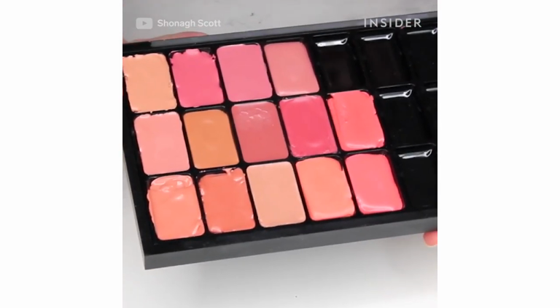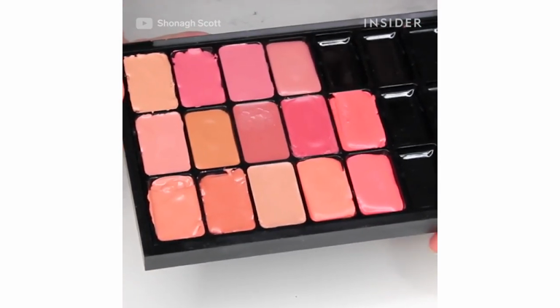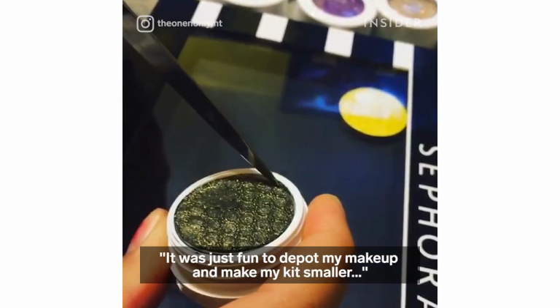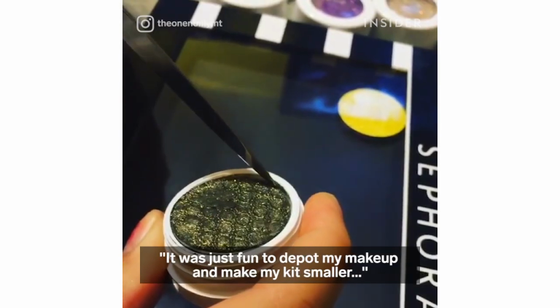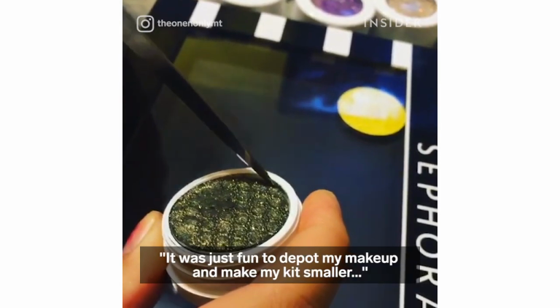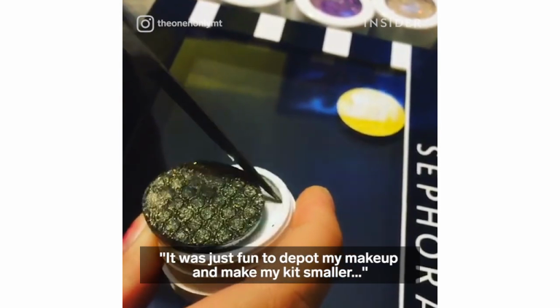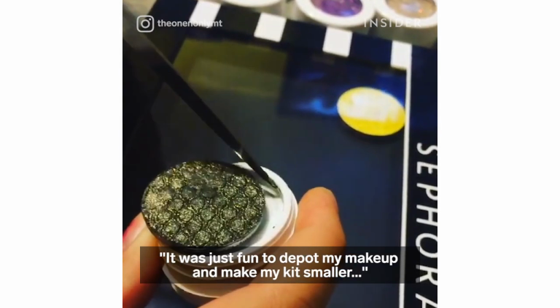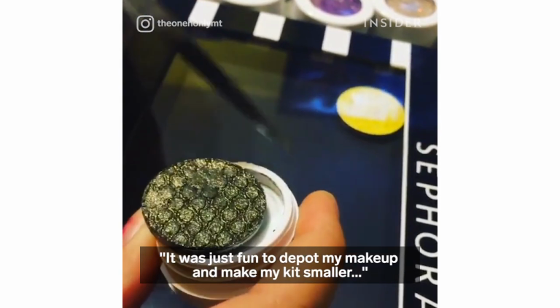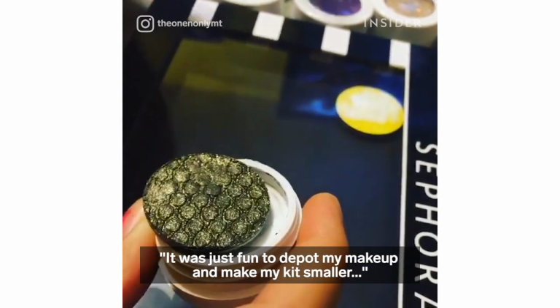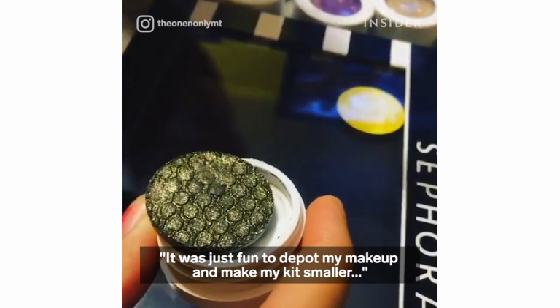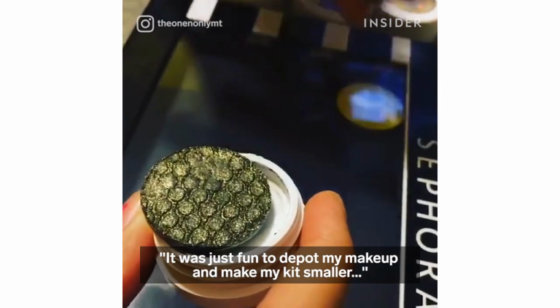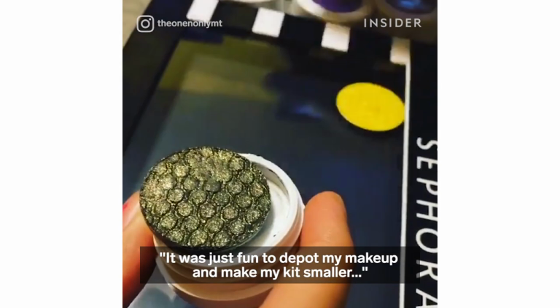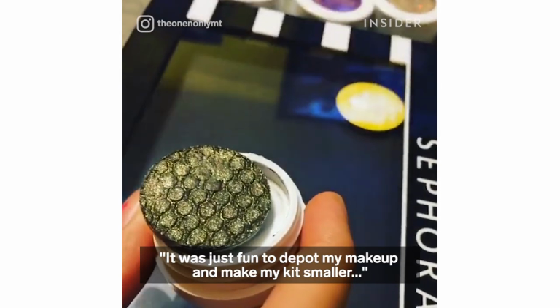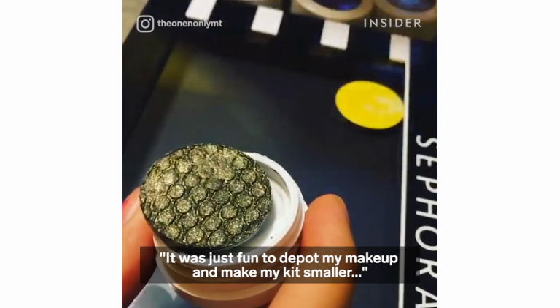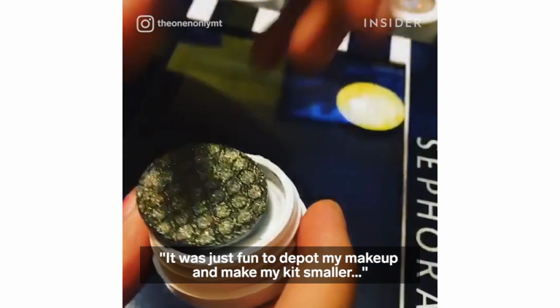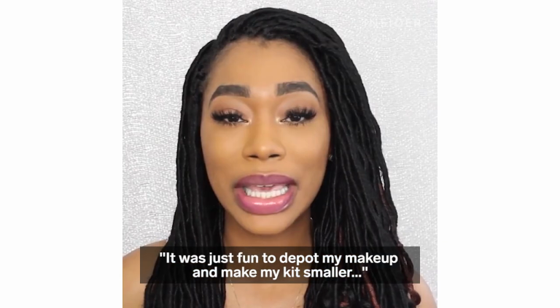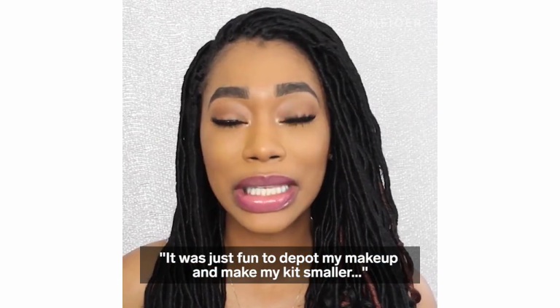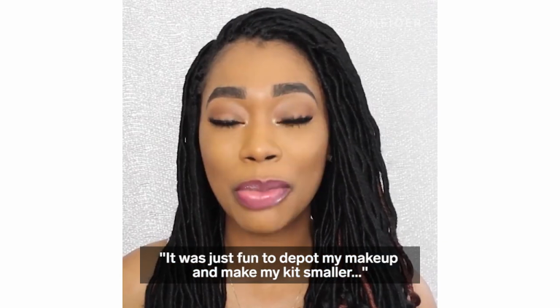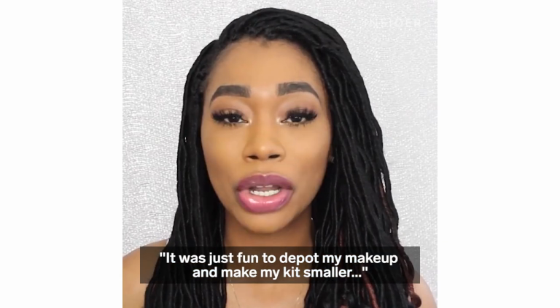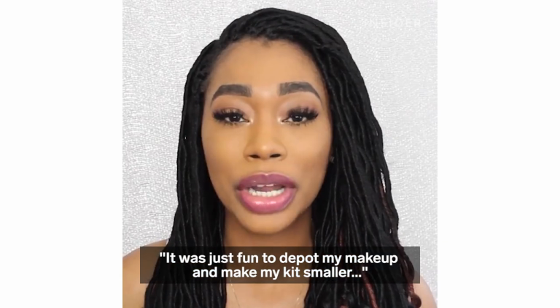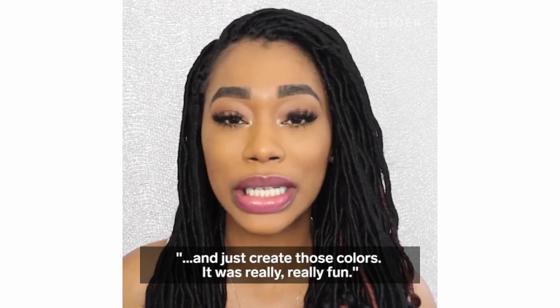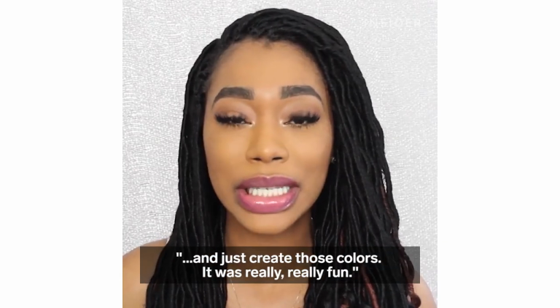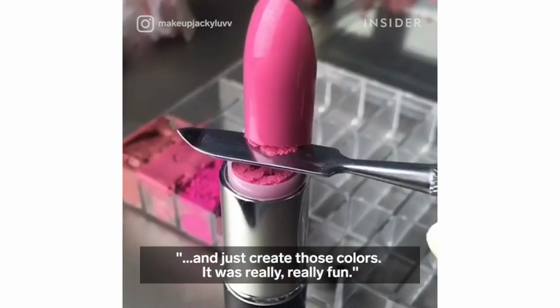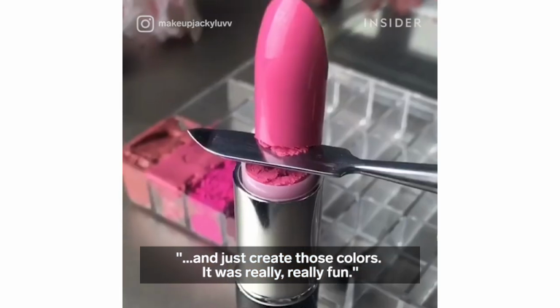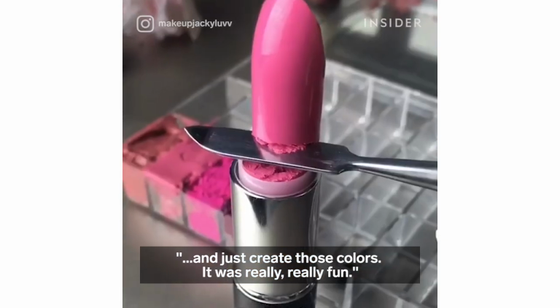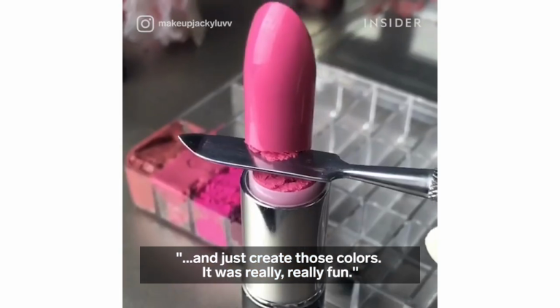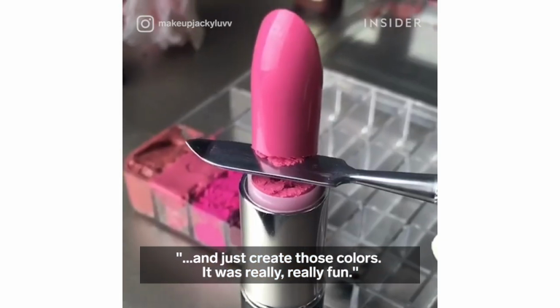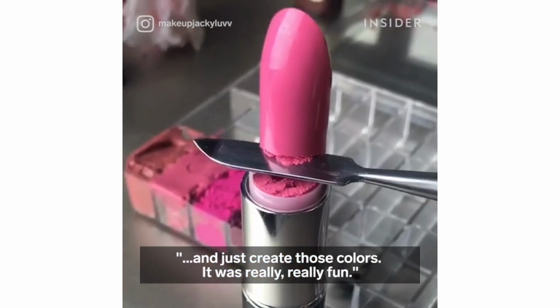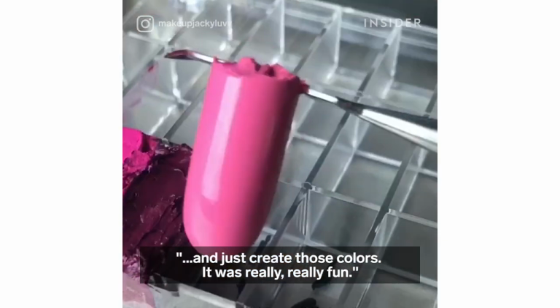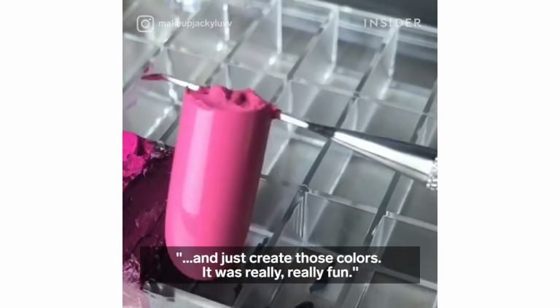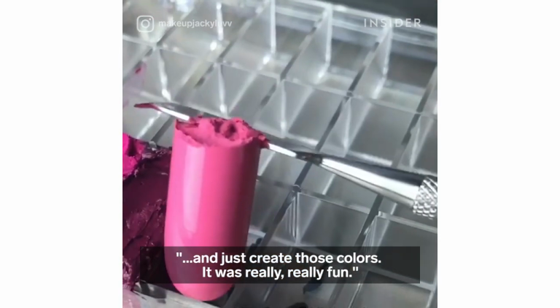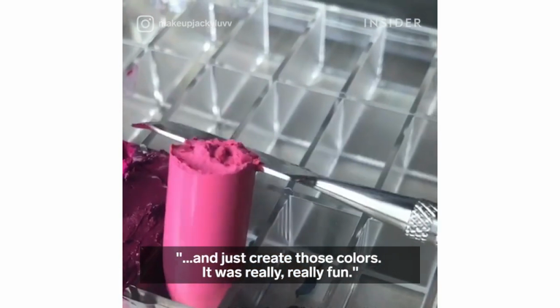It was just fun to depot my makeup, make my kits smaller, and create those colors. It was really, really fun.